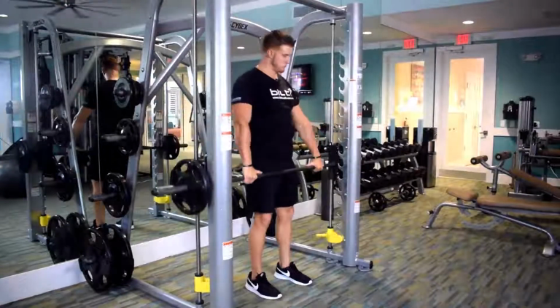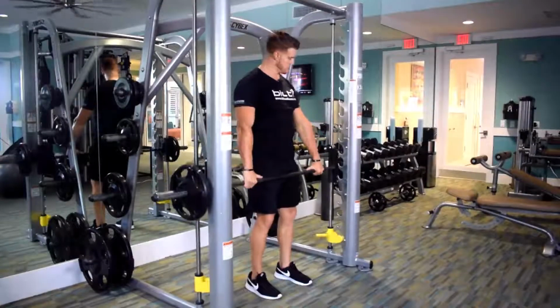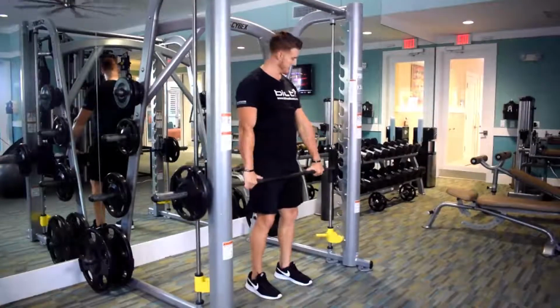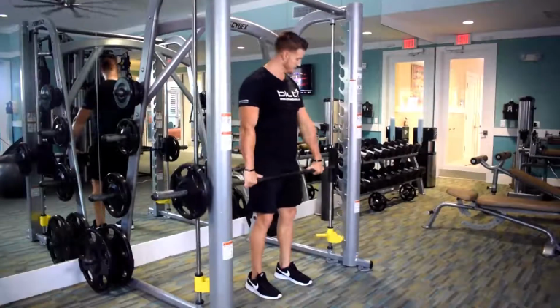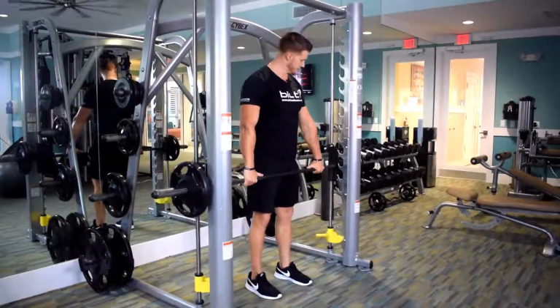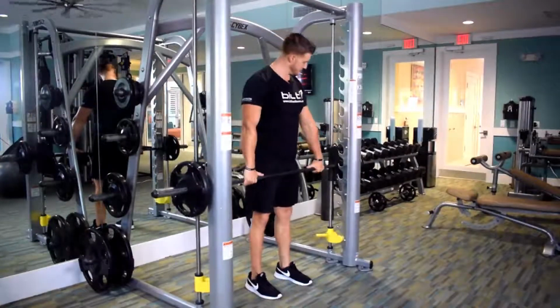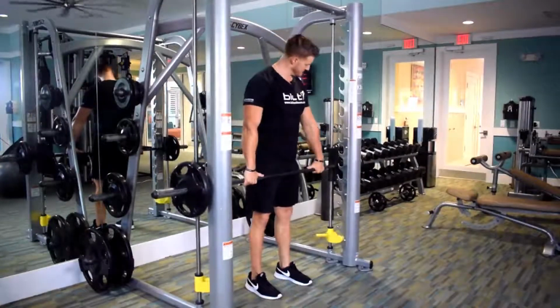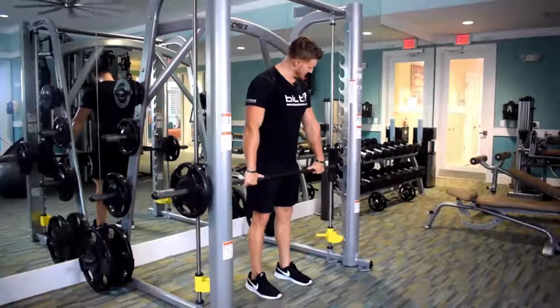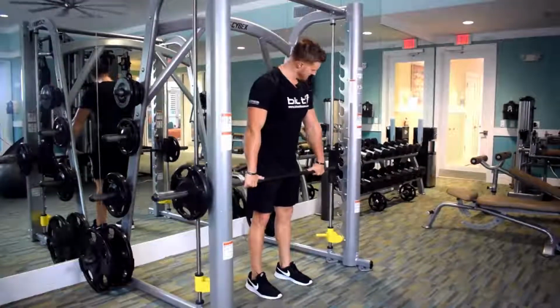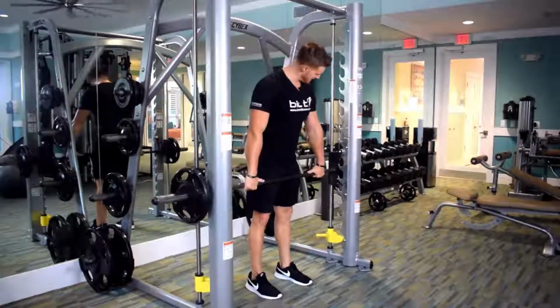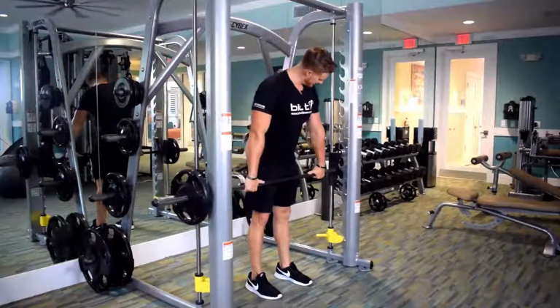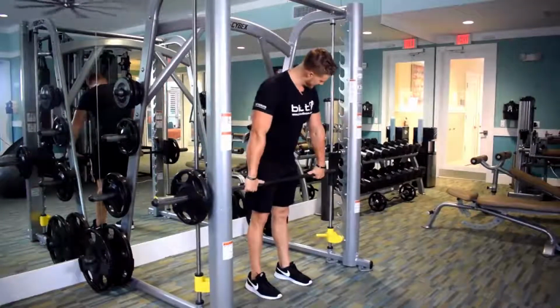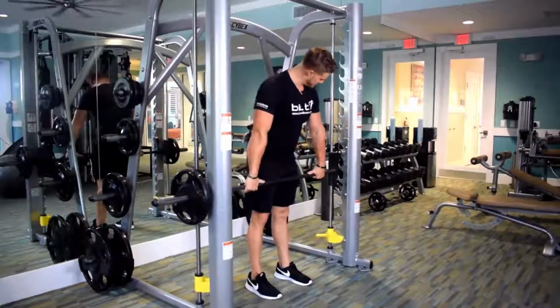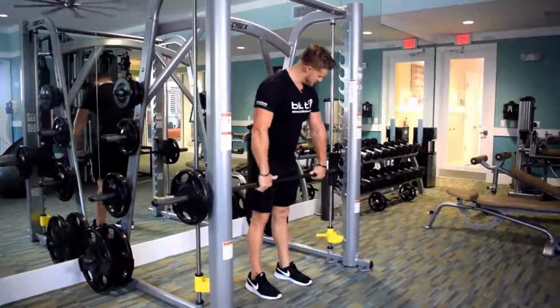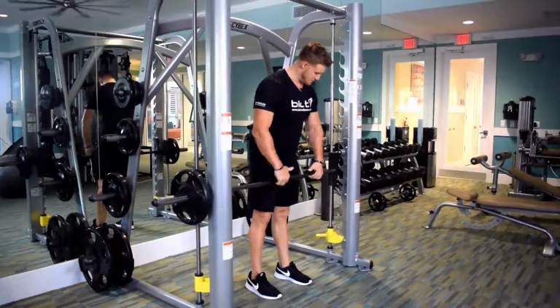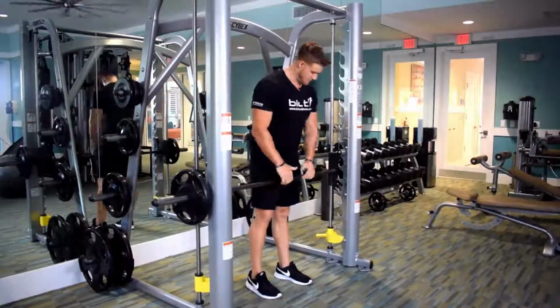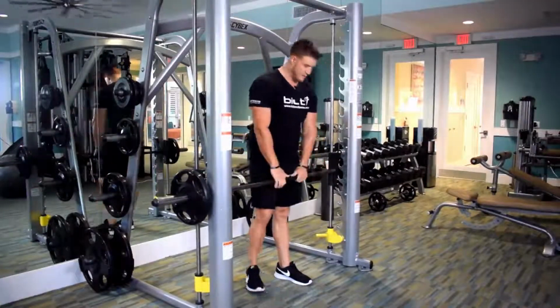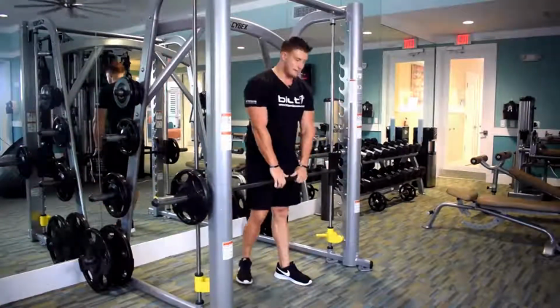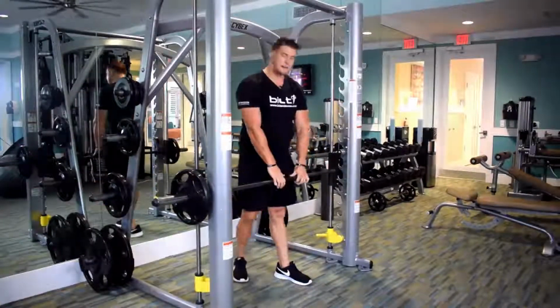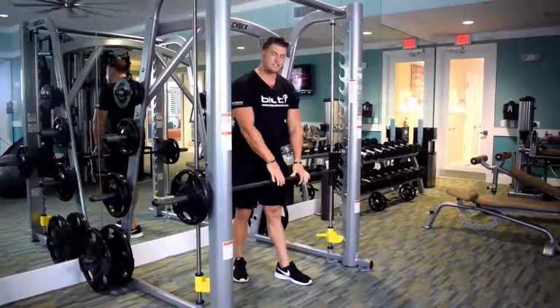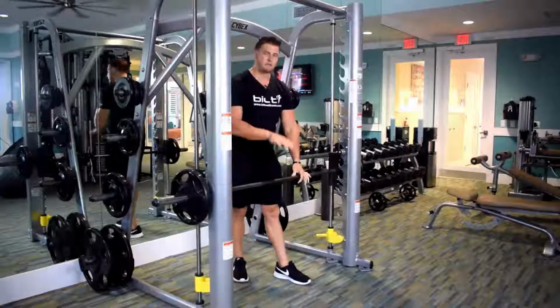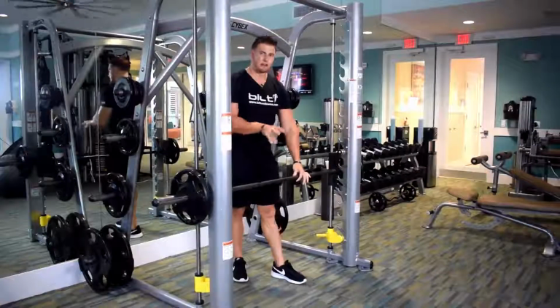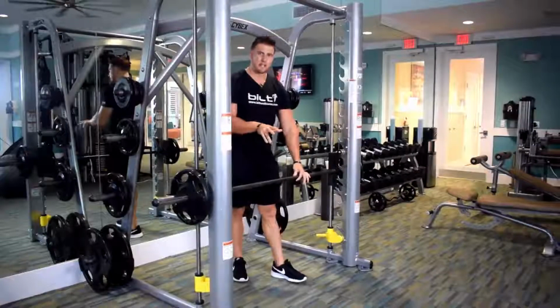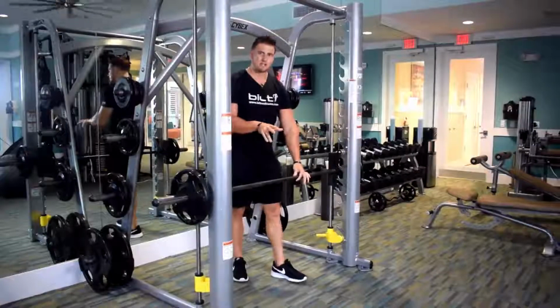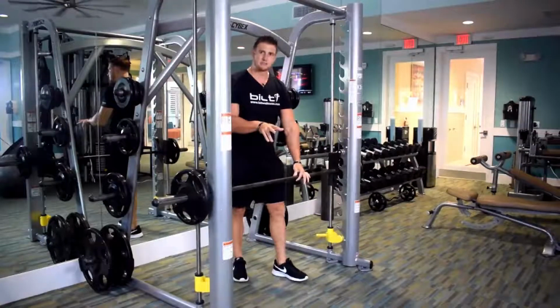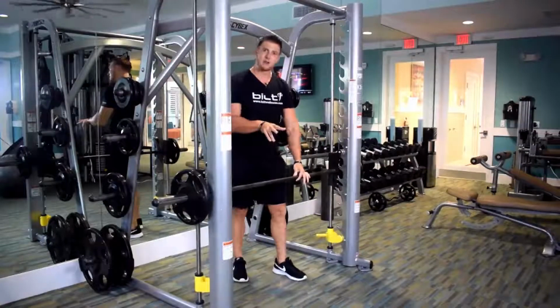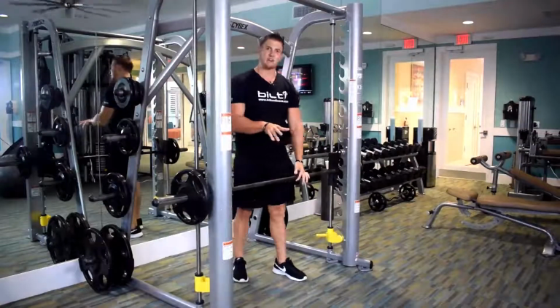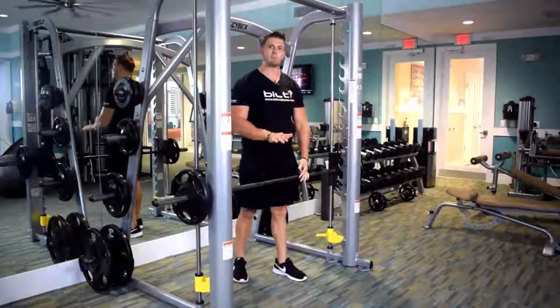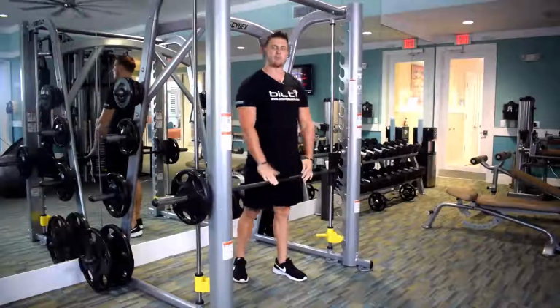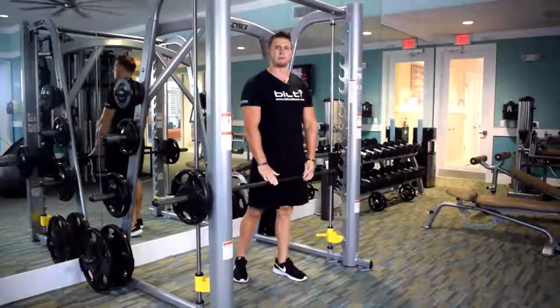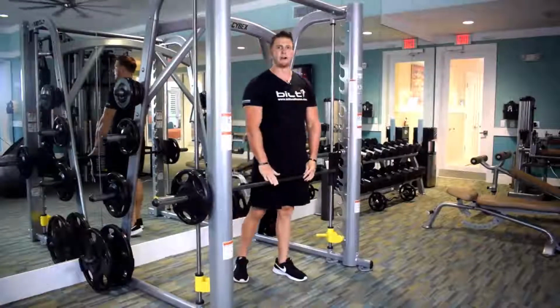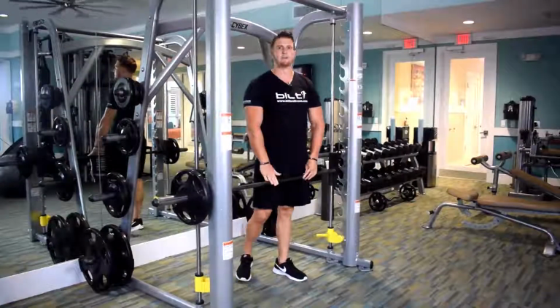Secure the Smith Machine bar back in. That is two variations of the upright row.